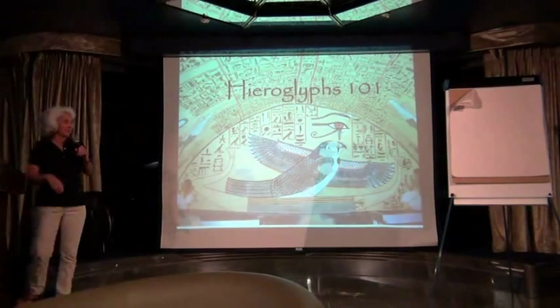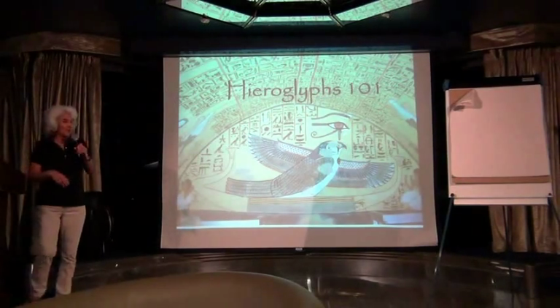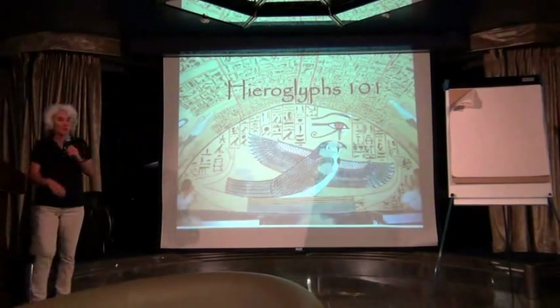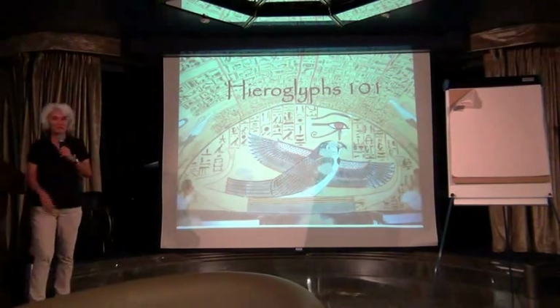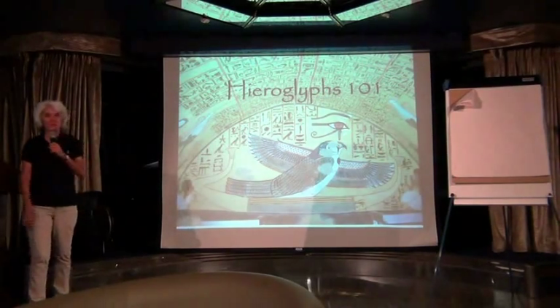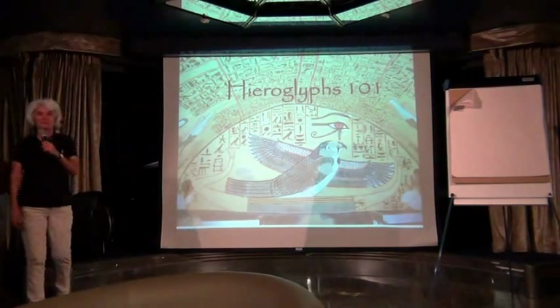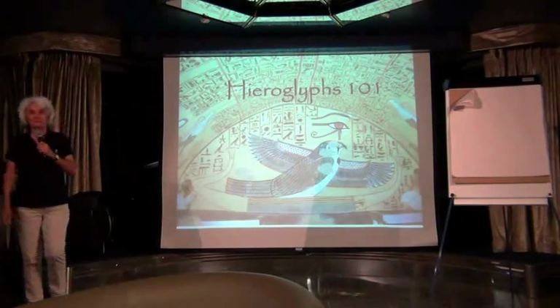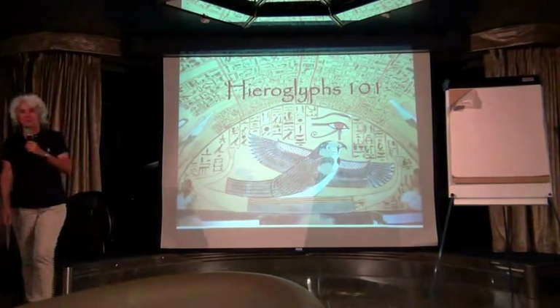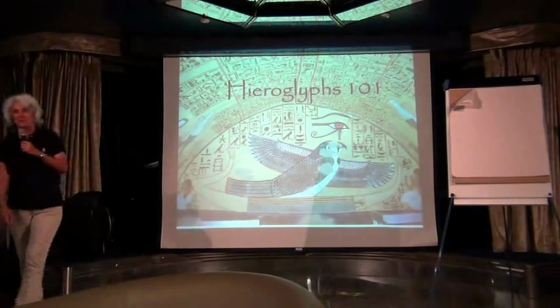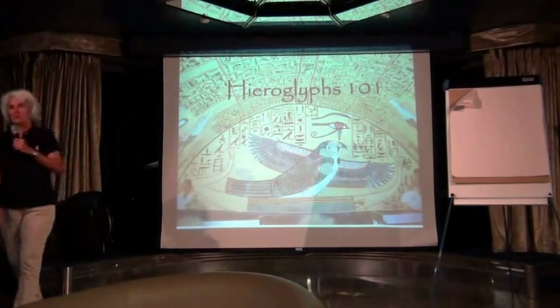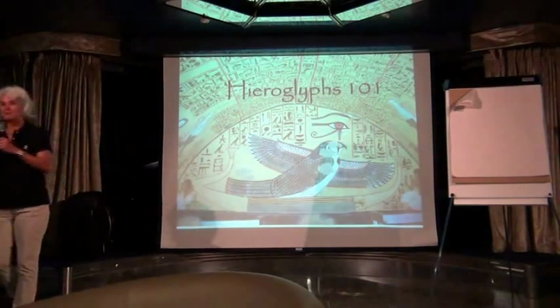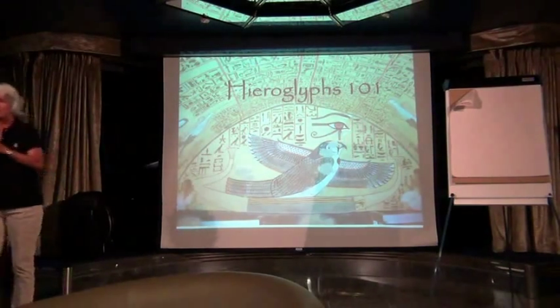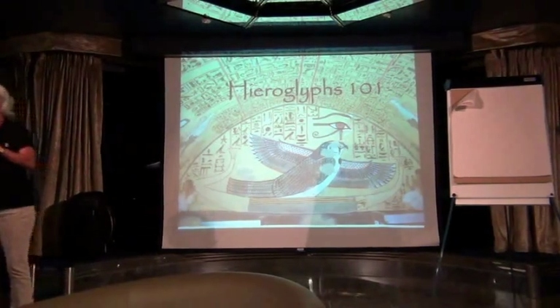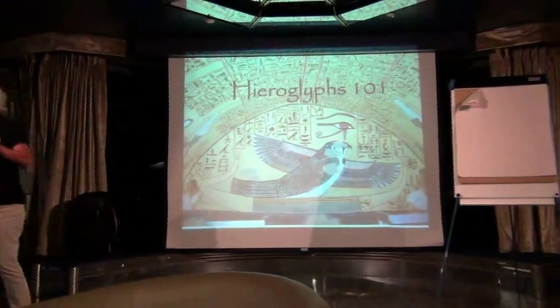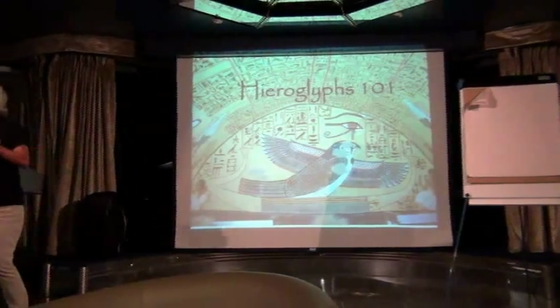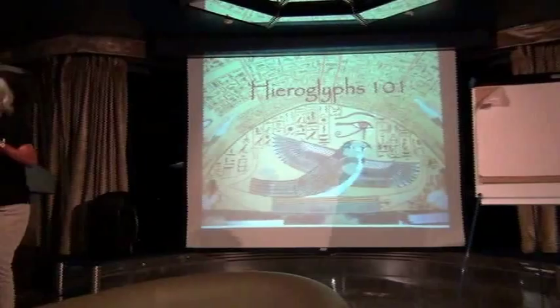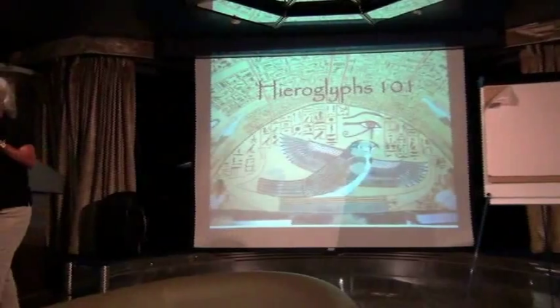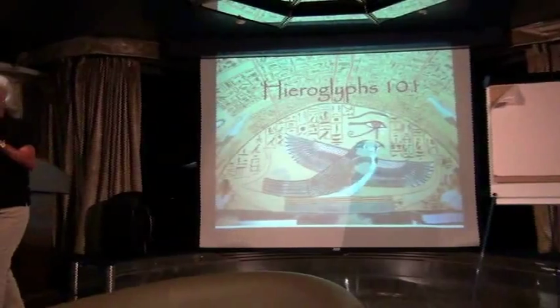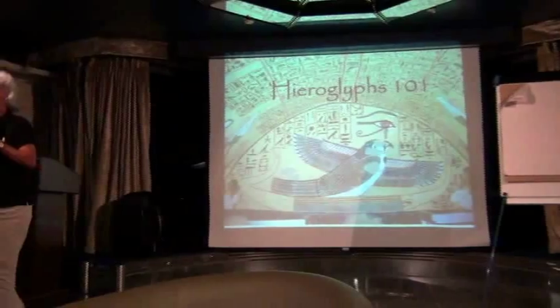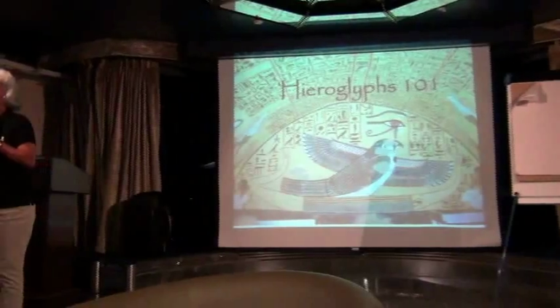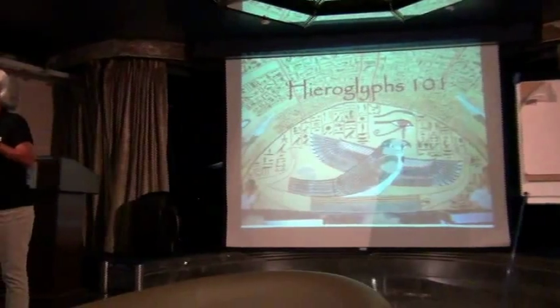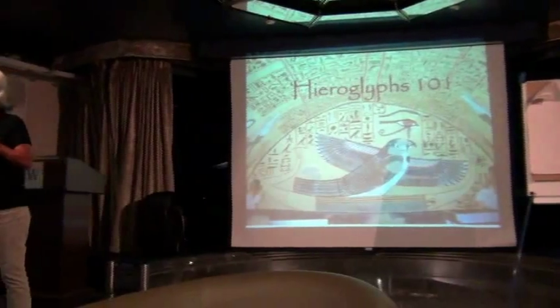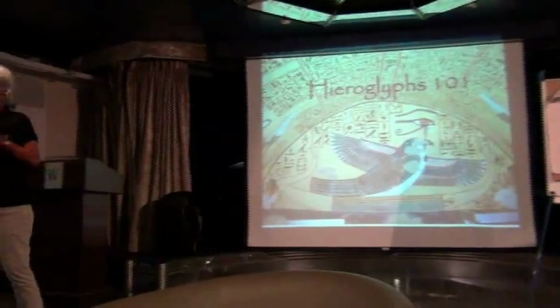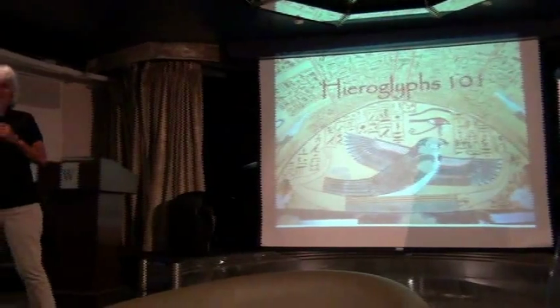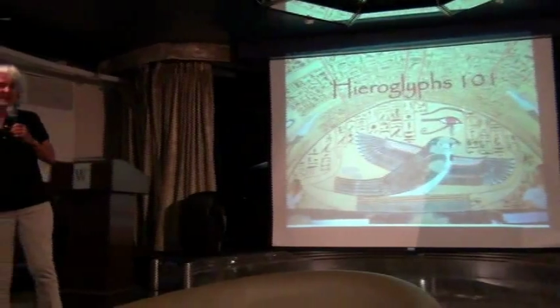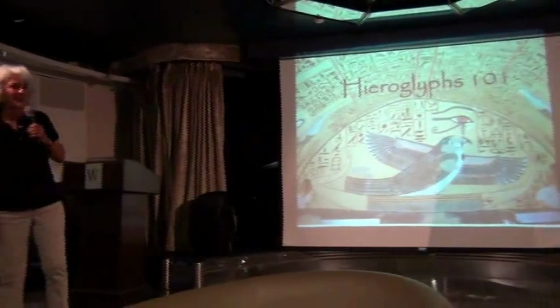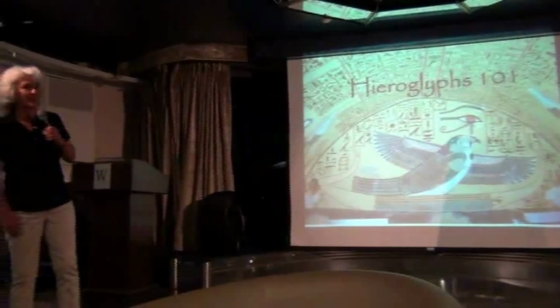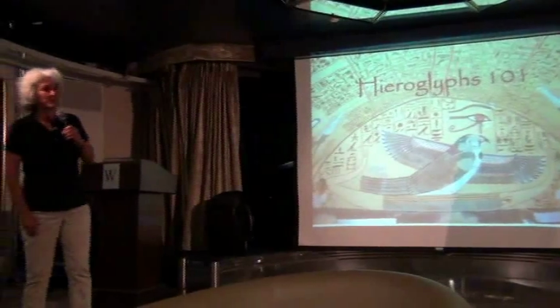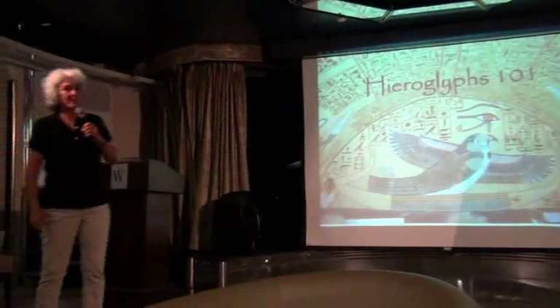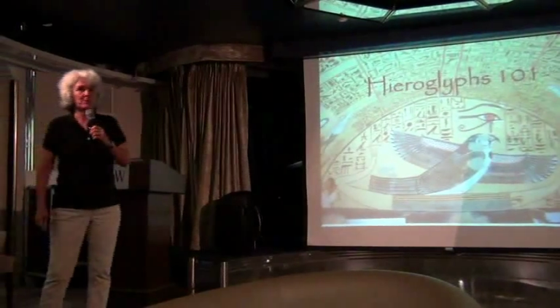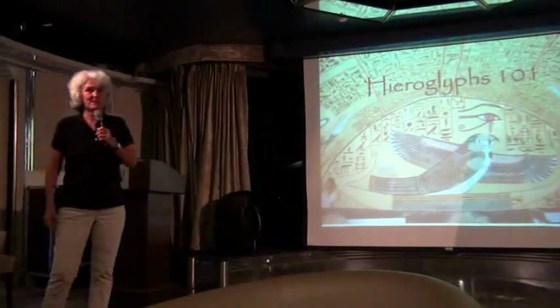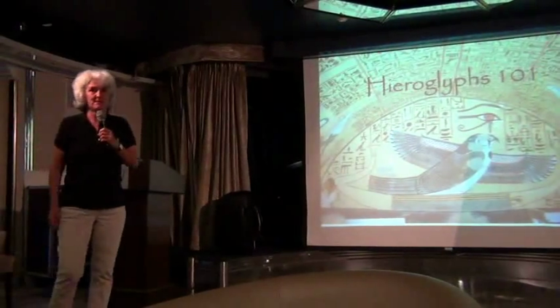Good morning. We're going to do Hieroglyphs 101 today, and there will be a quiz.